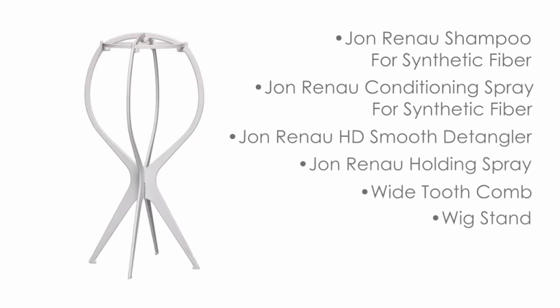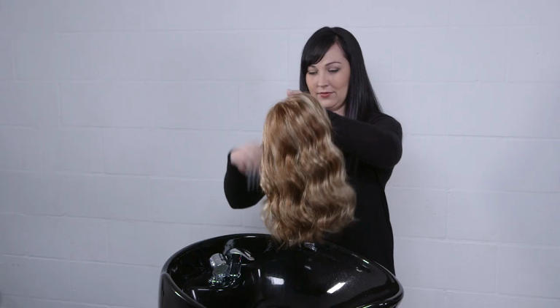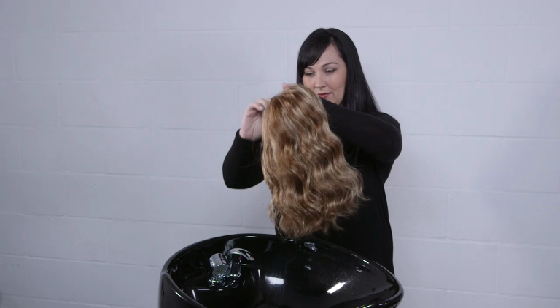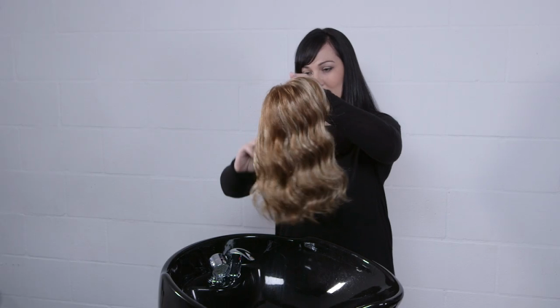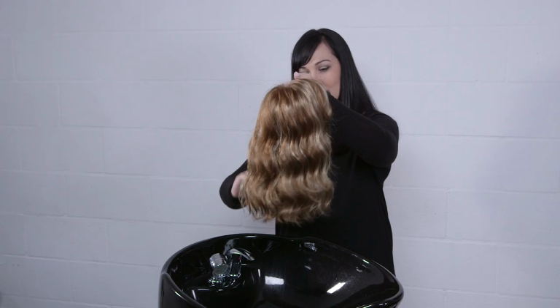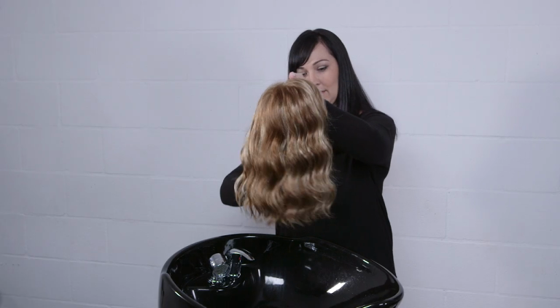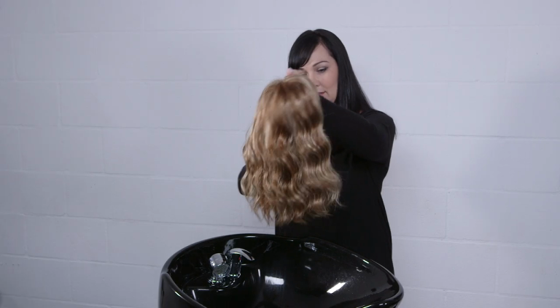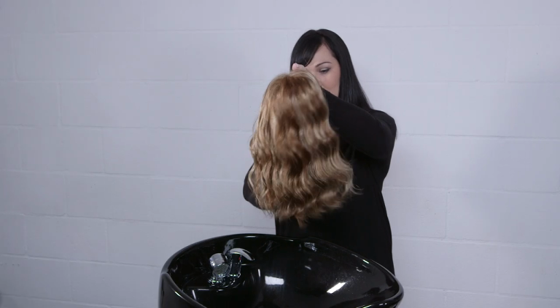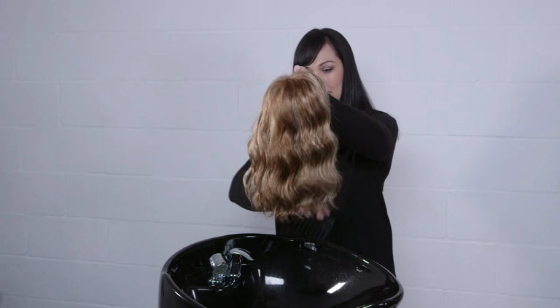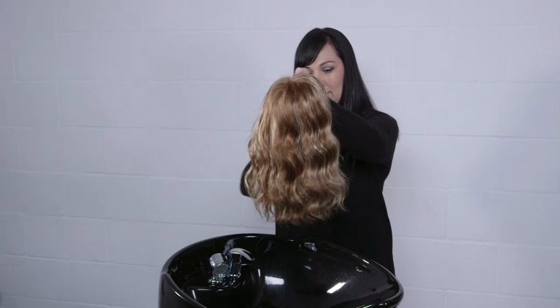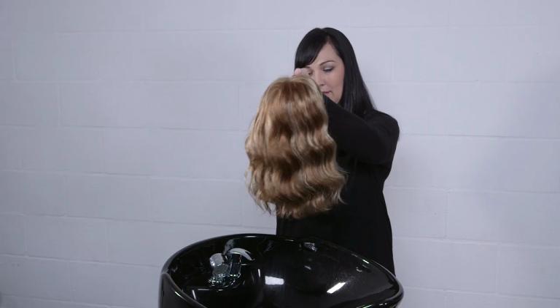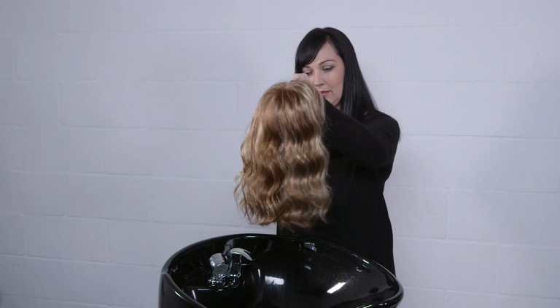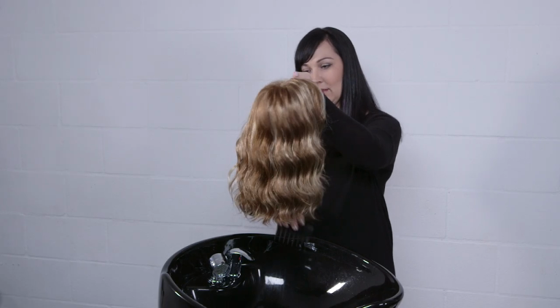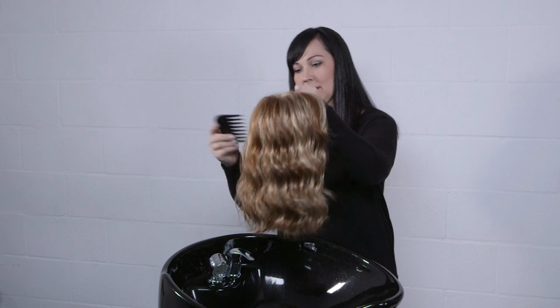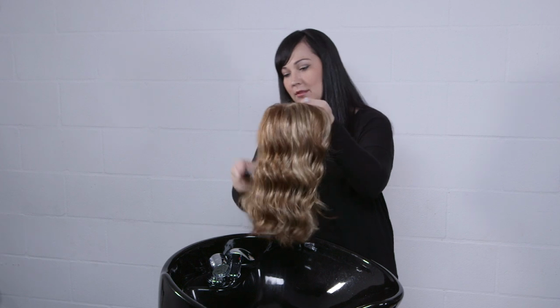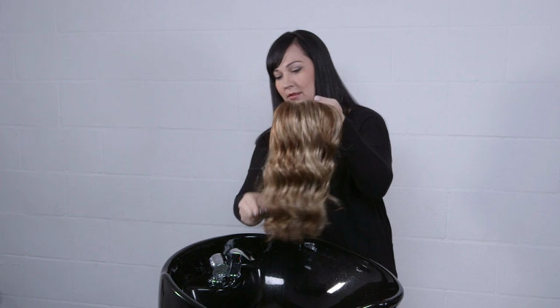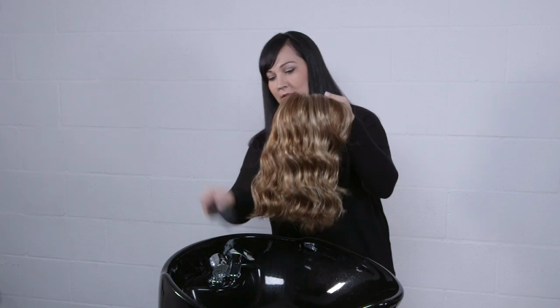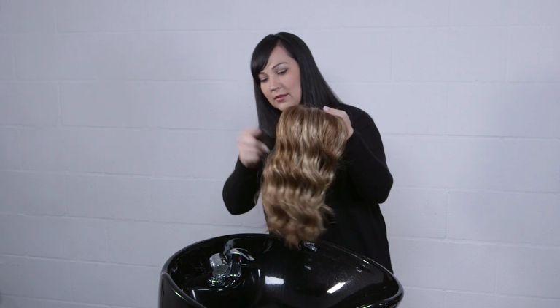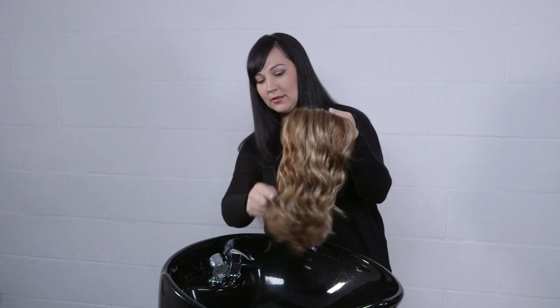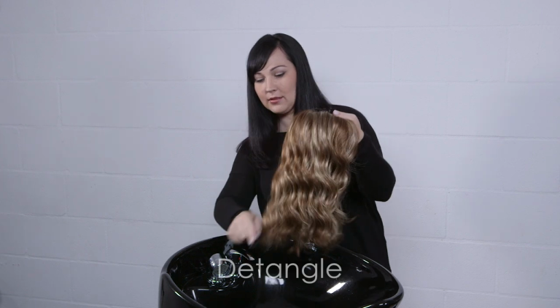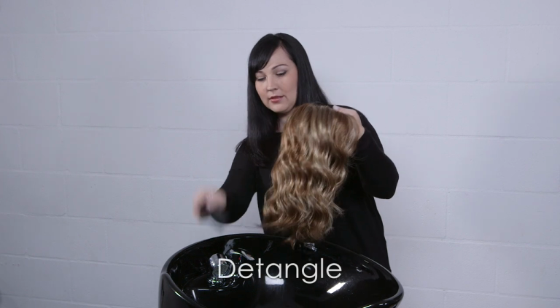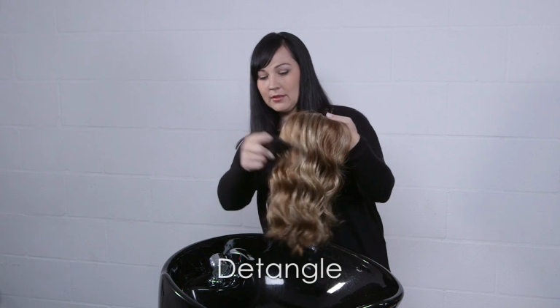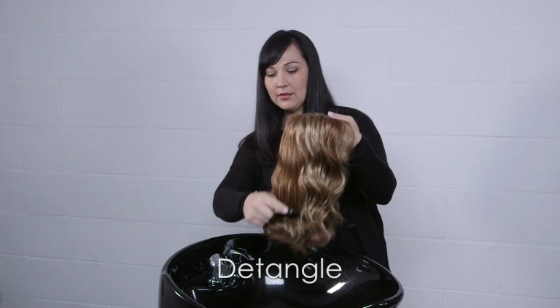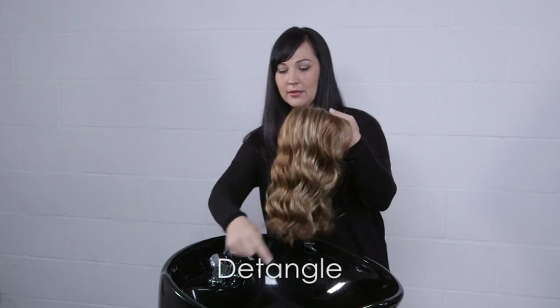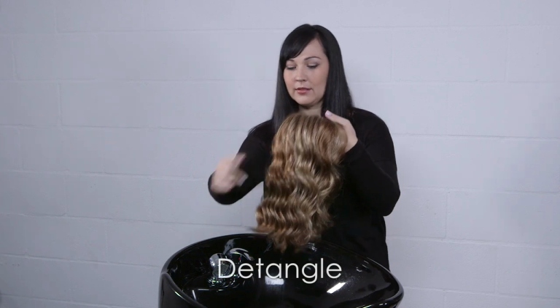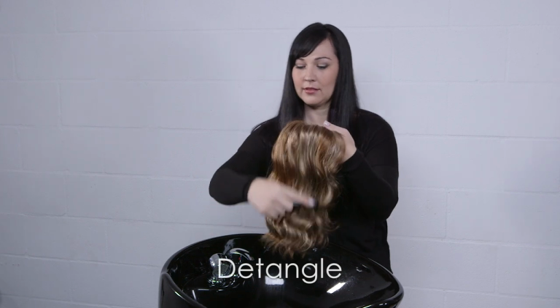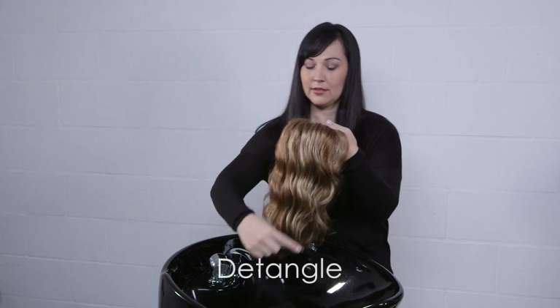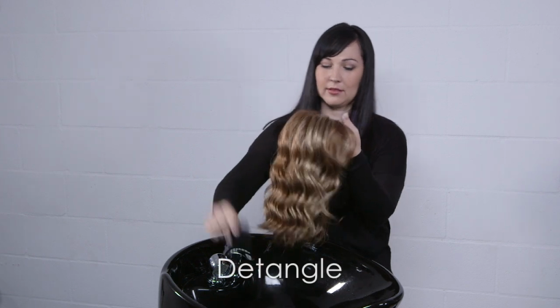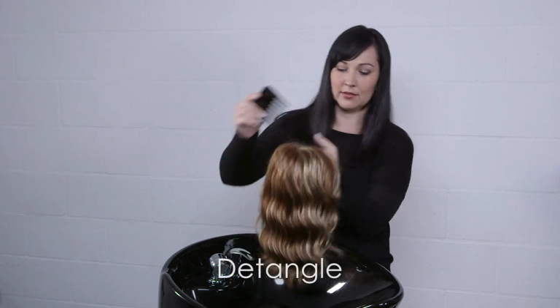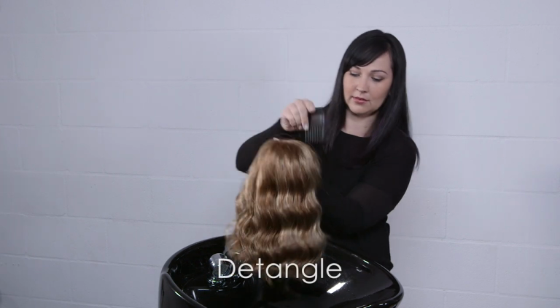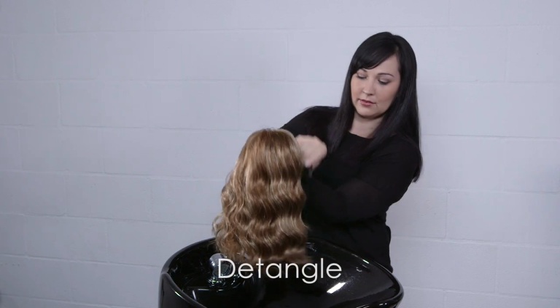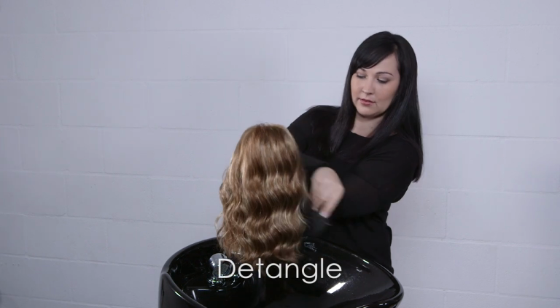Before washing your synthetic fiber wig or hairpiece, gently remove any tangles with your Jon Renau wide tooth comb.